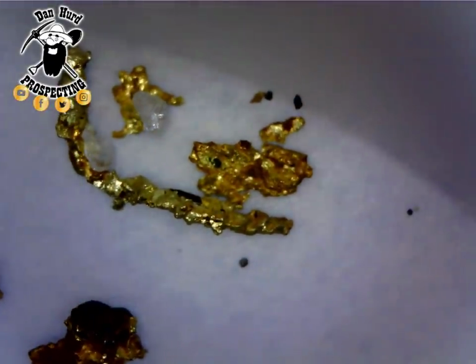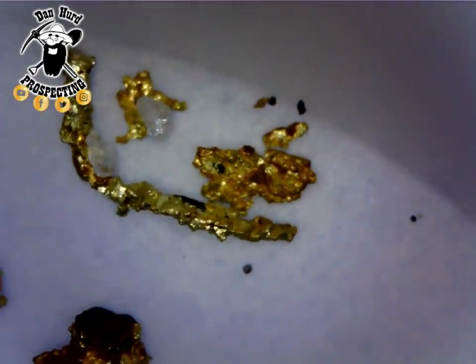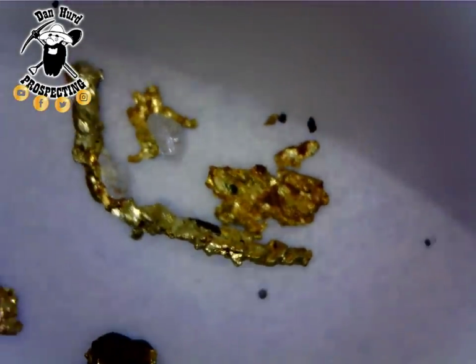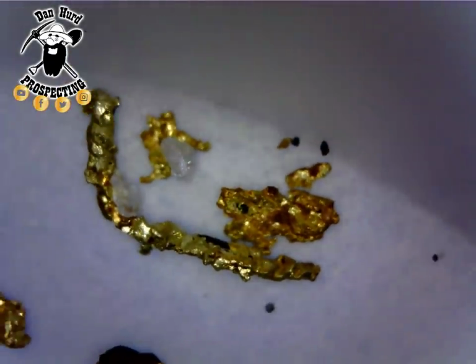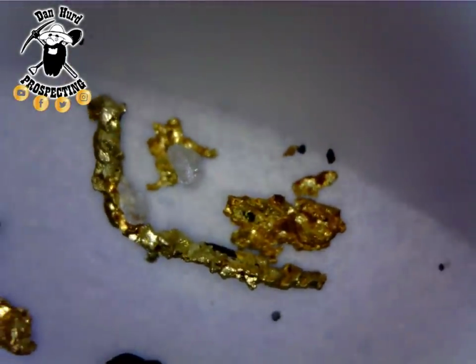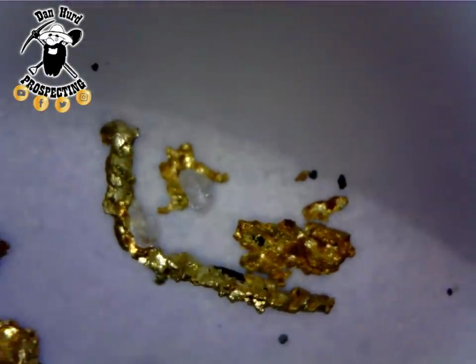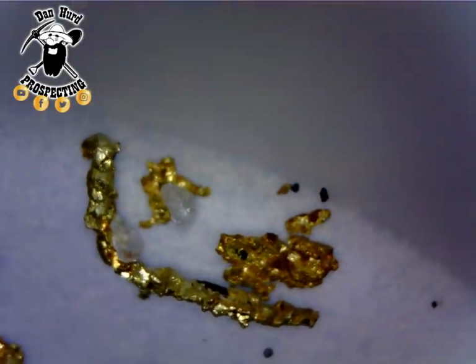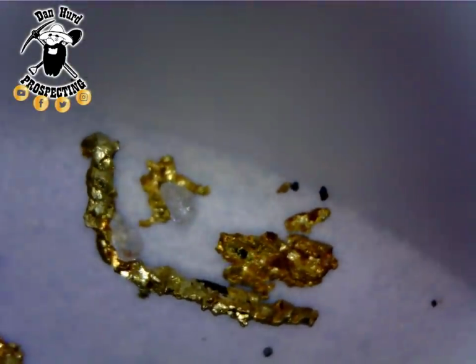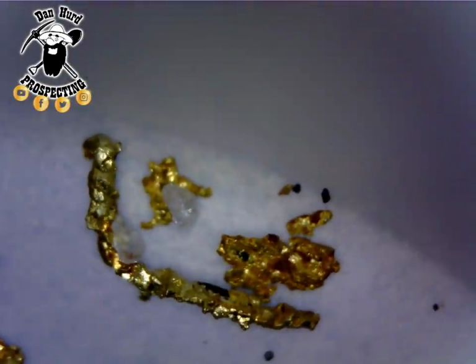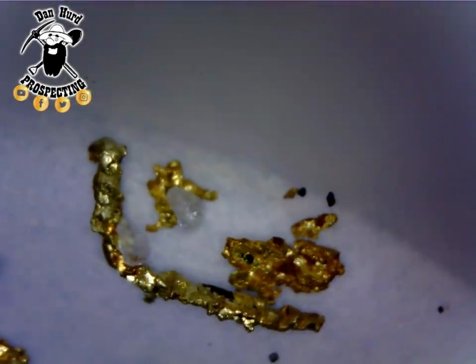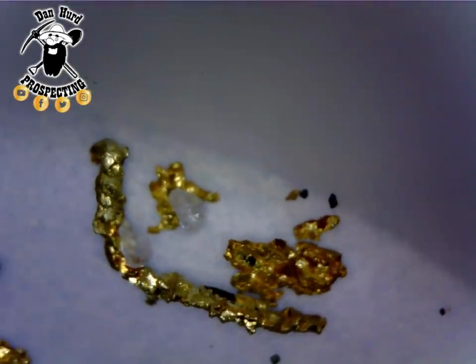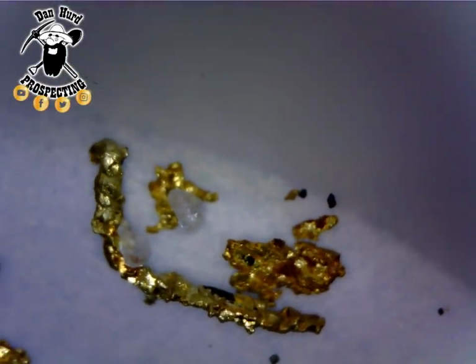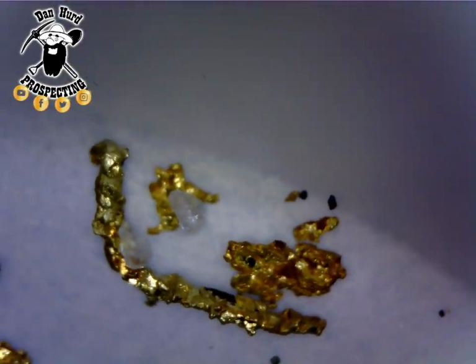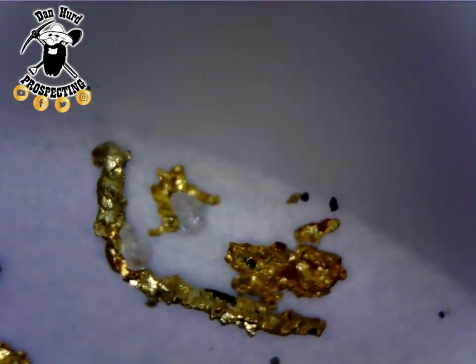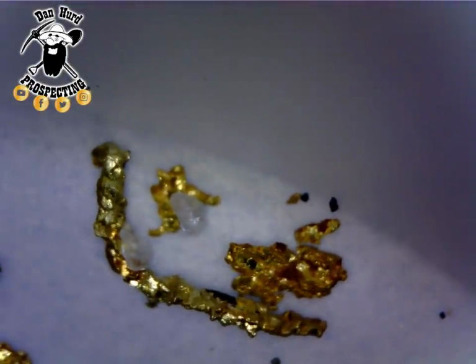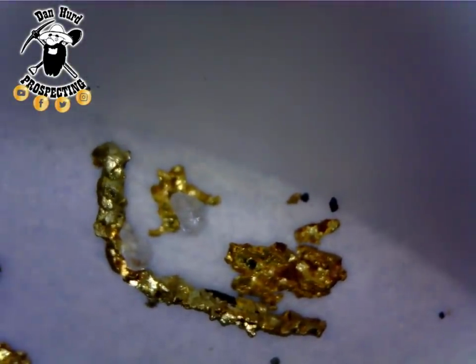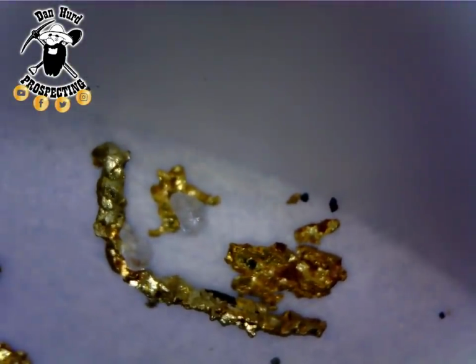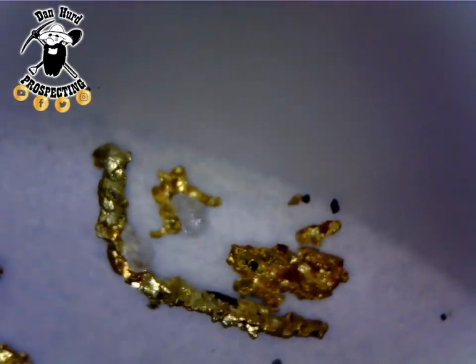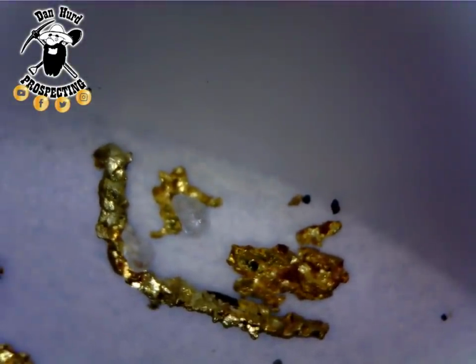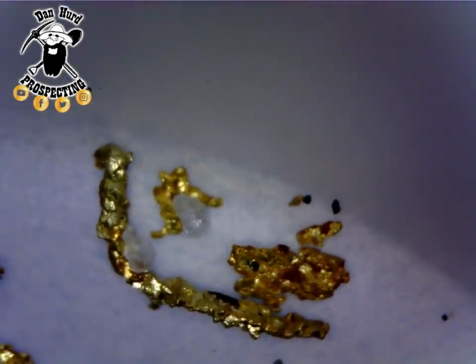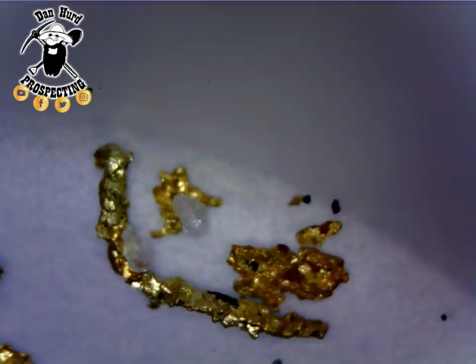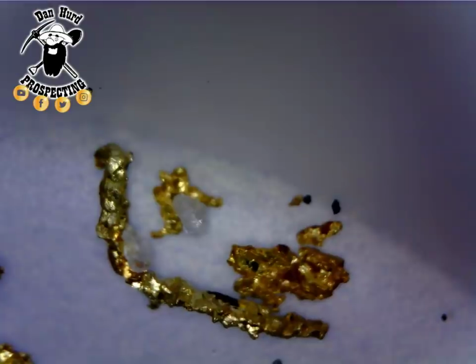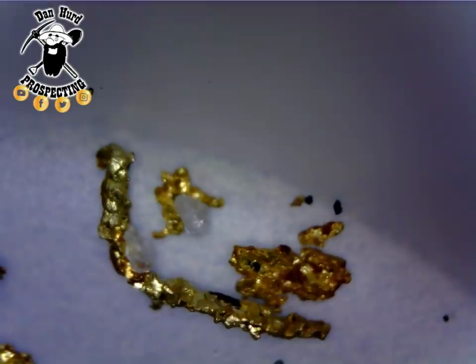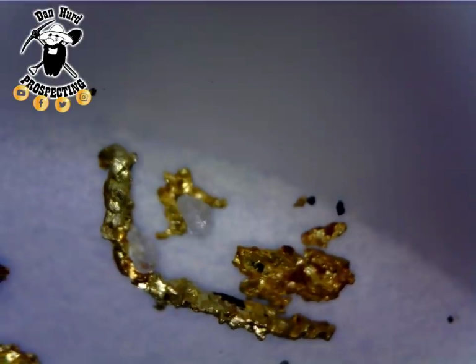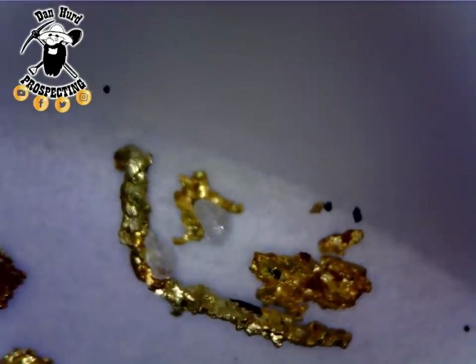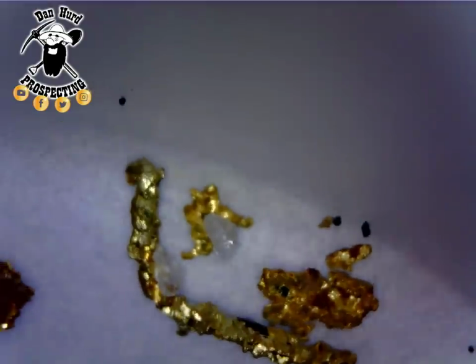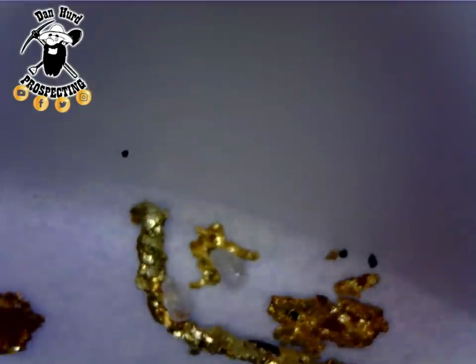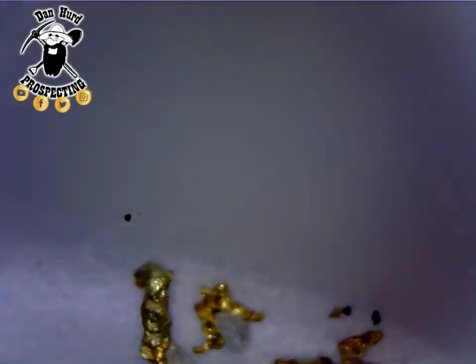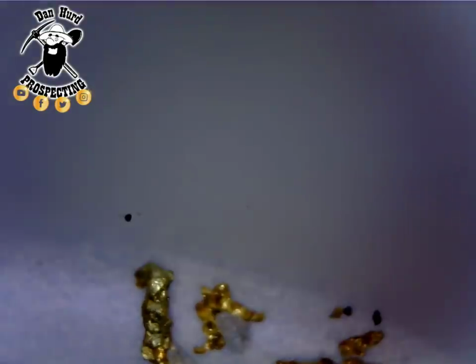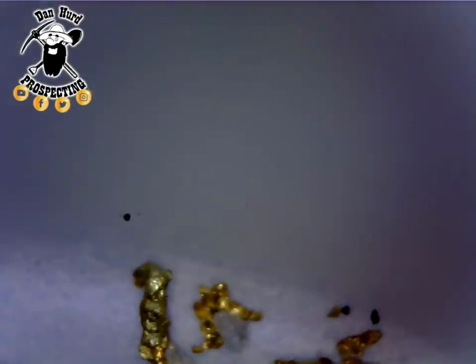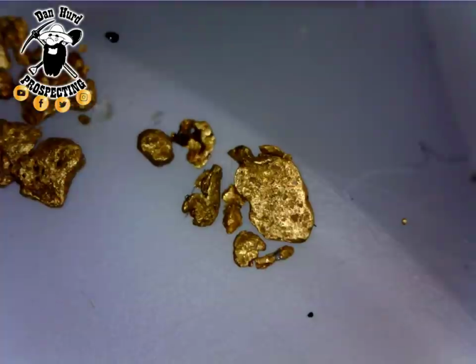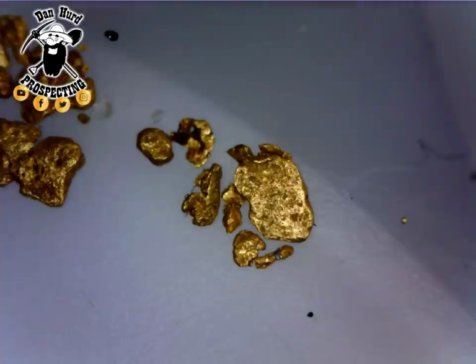This is a piece of wire gold. That's the size and shape that gold was when it was stuck in the quartz.